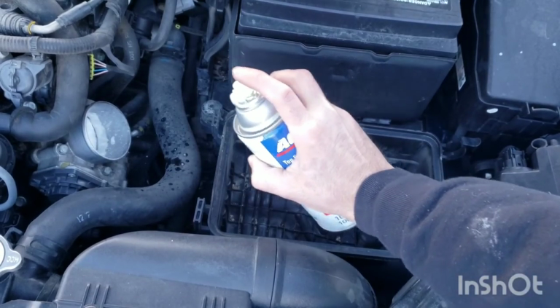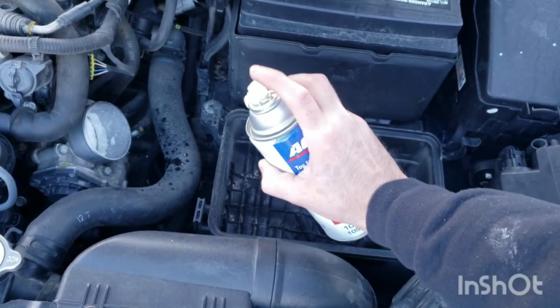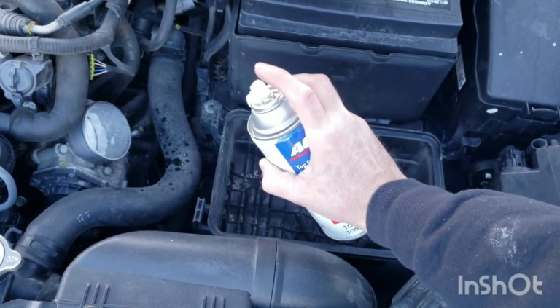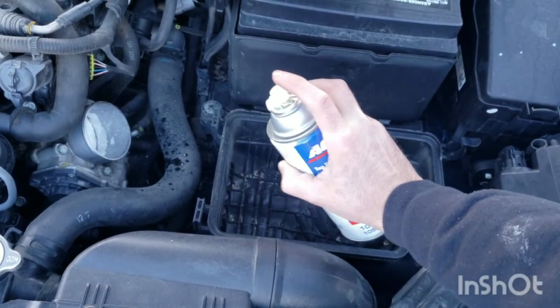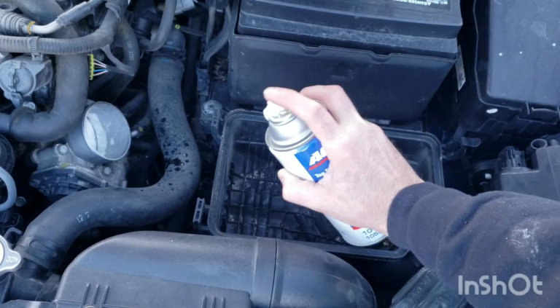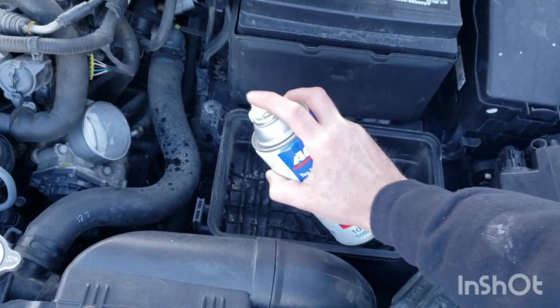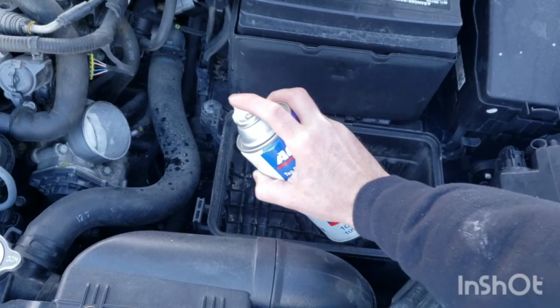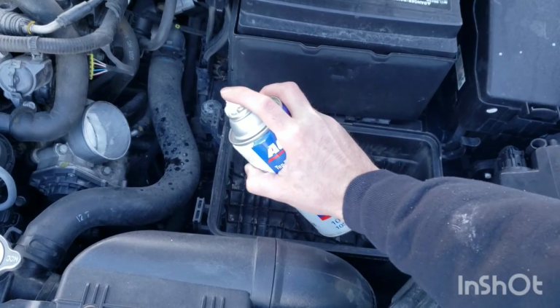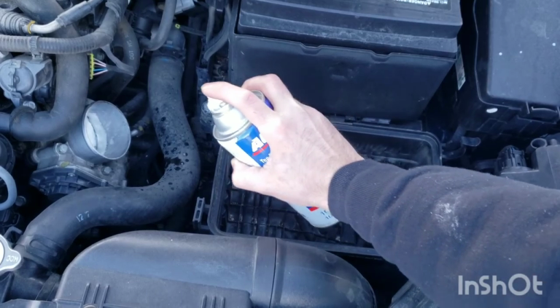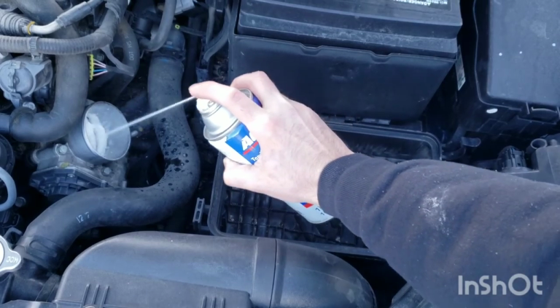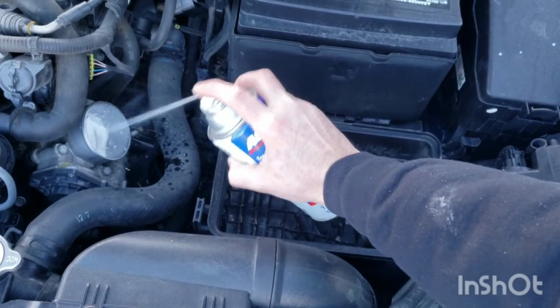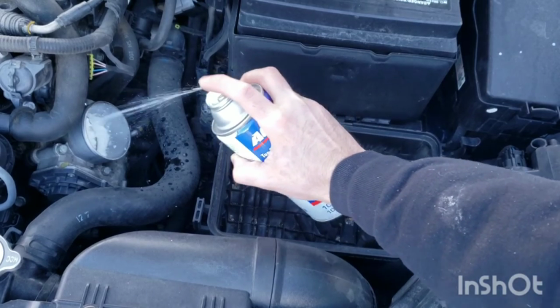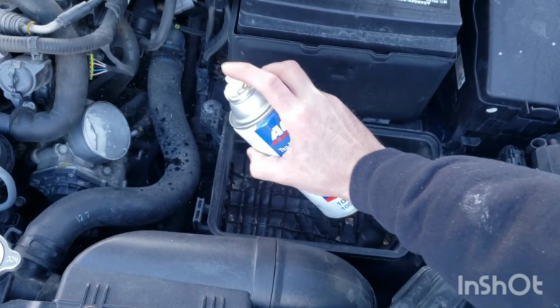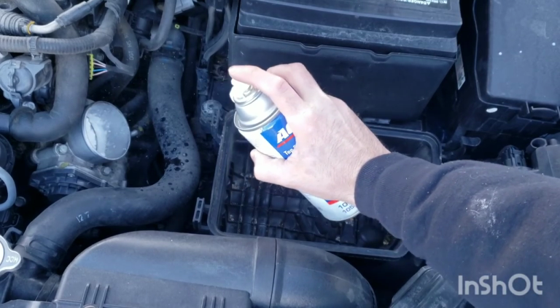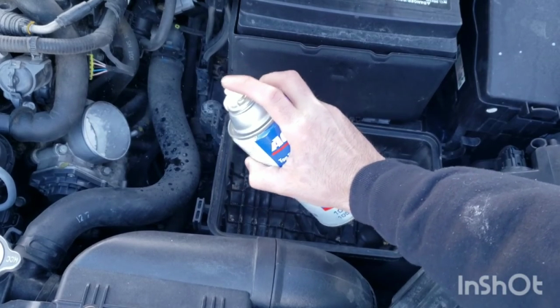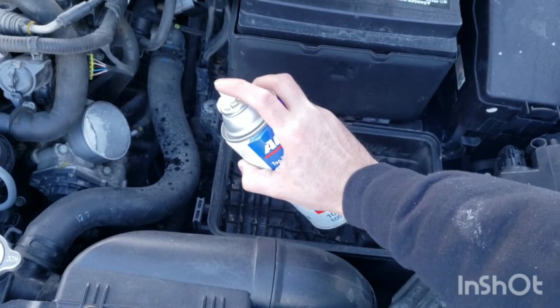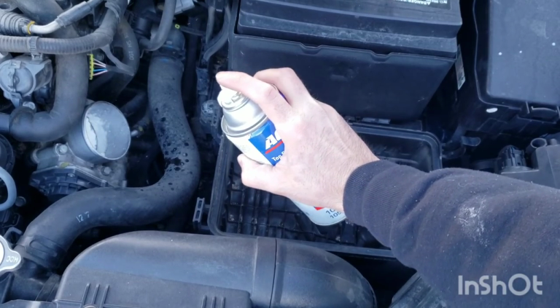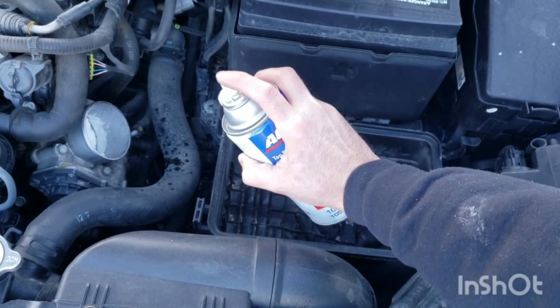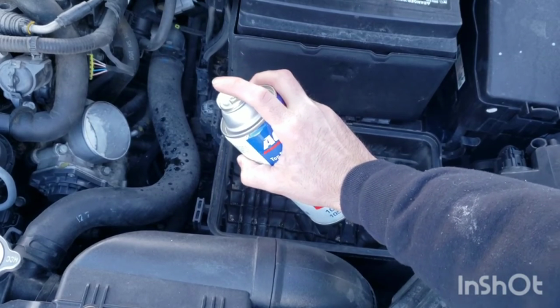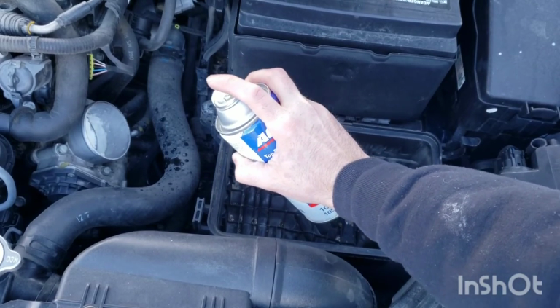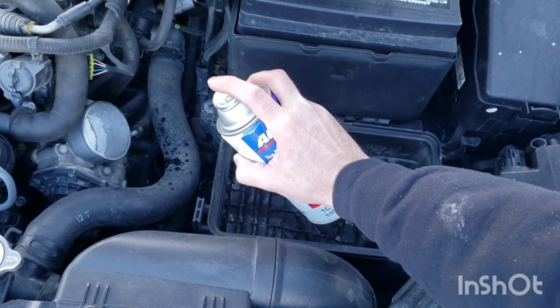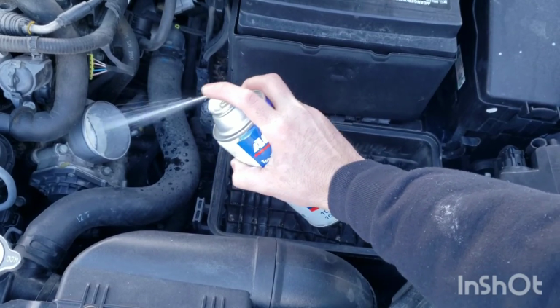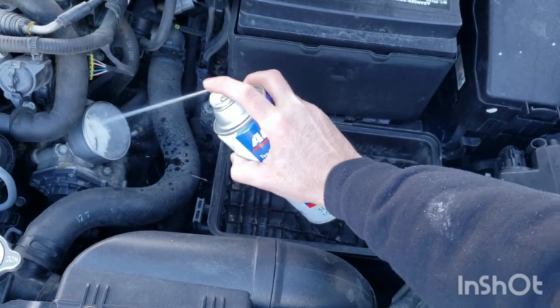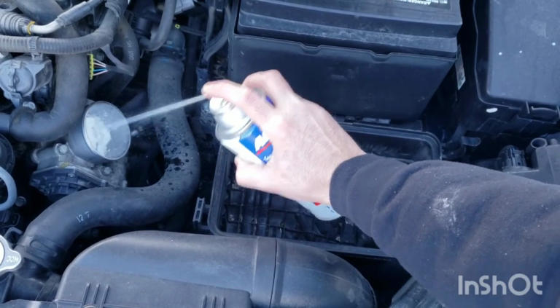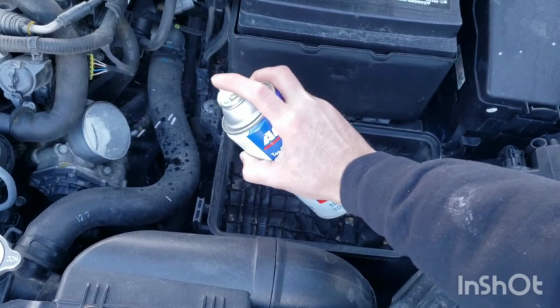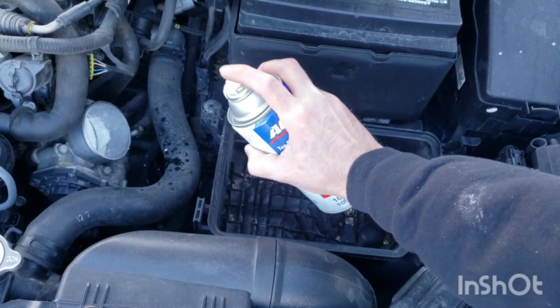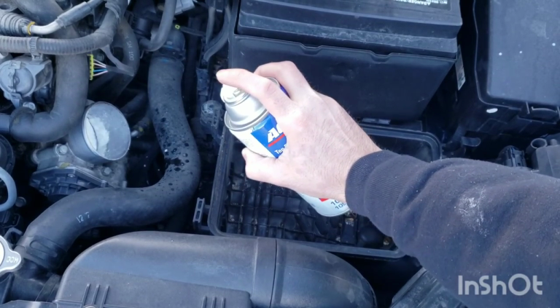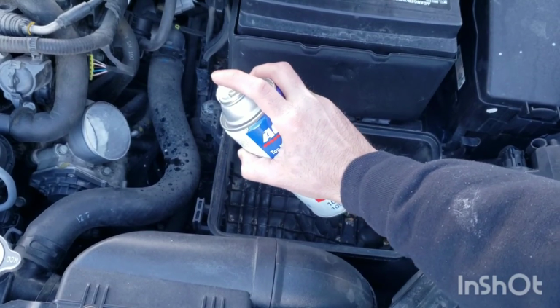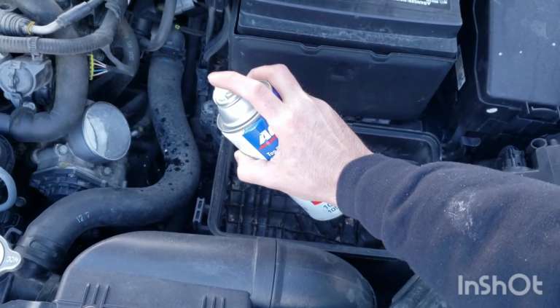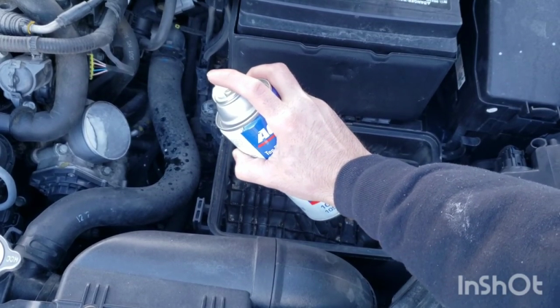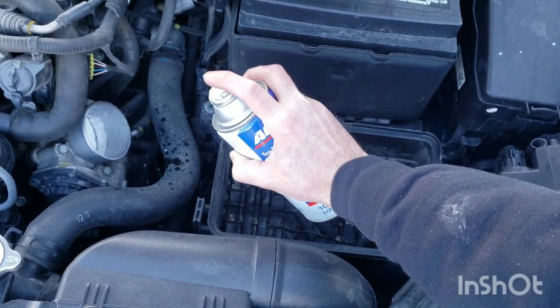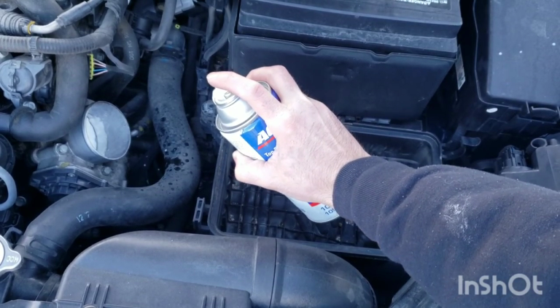I'm trying to just spray small amounts so that it doesn't kill the engine completely.